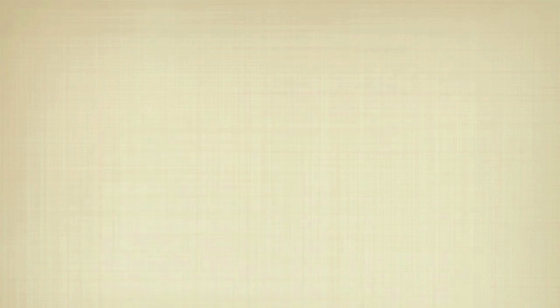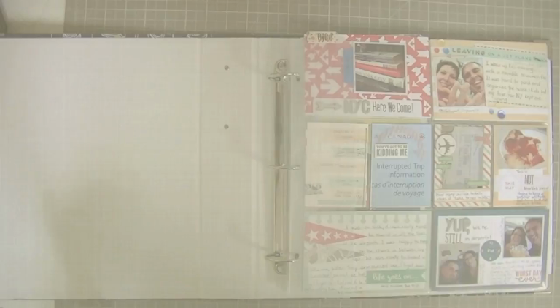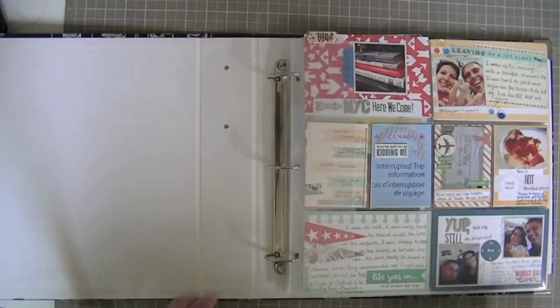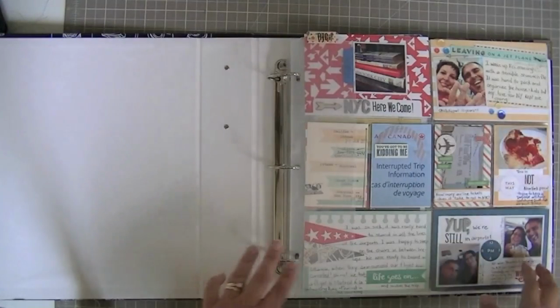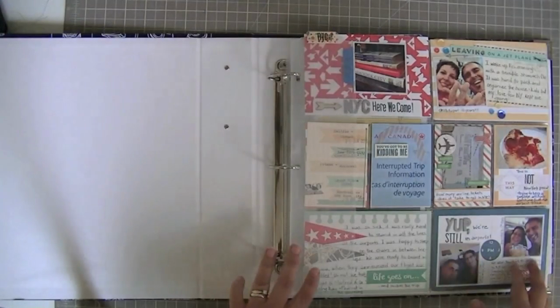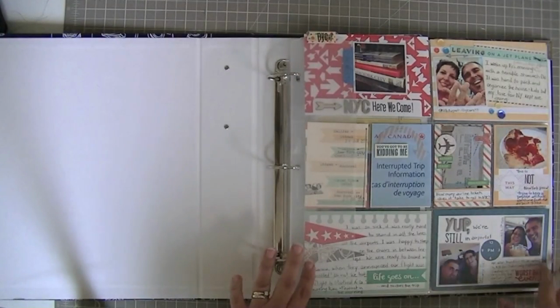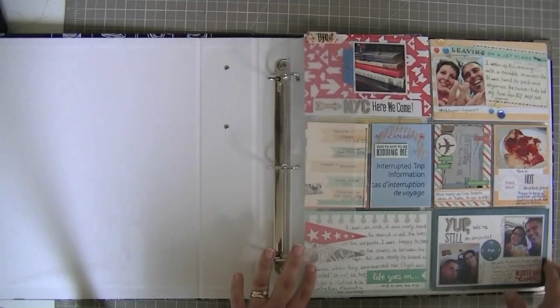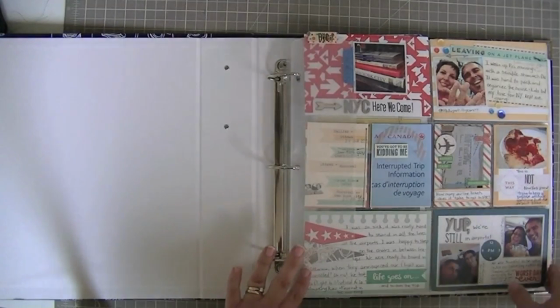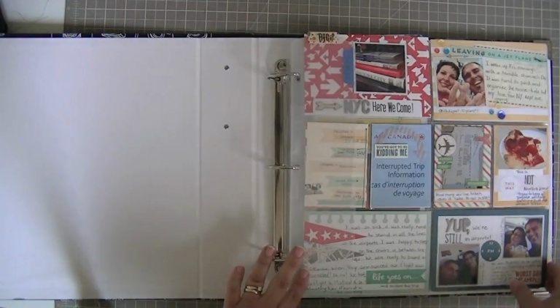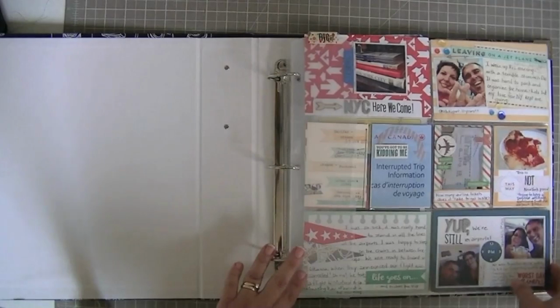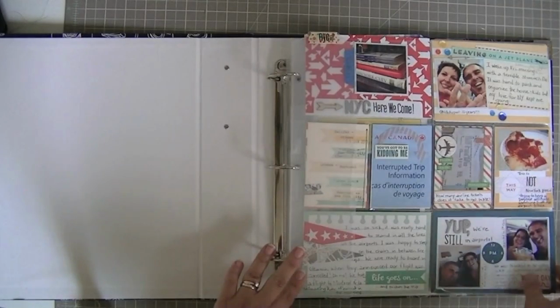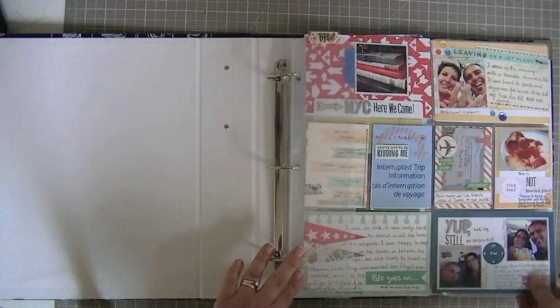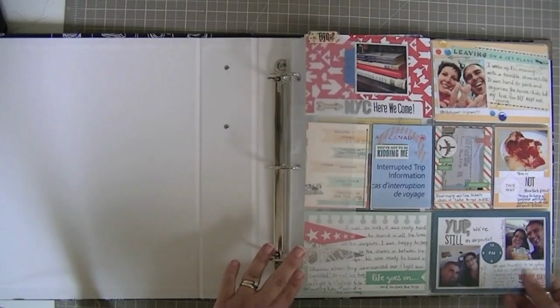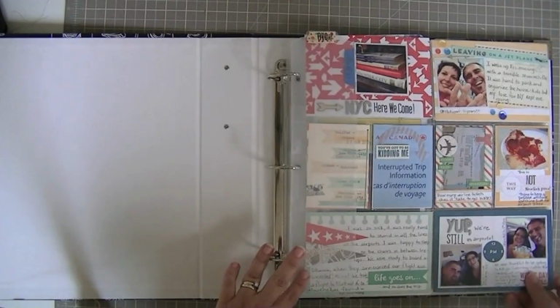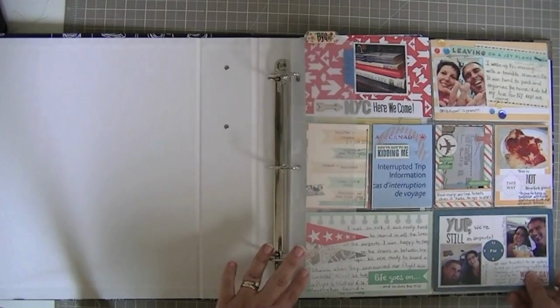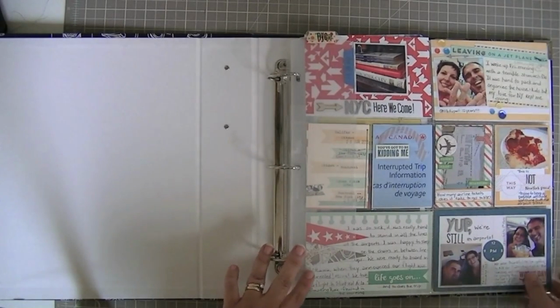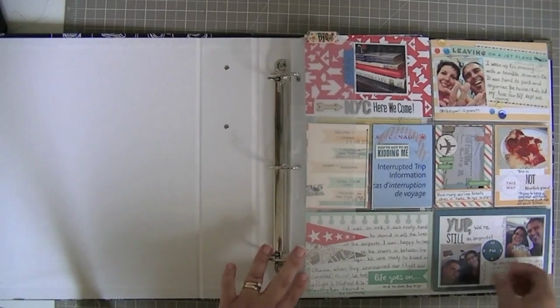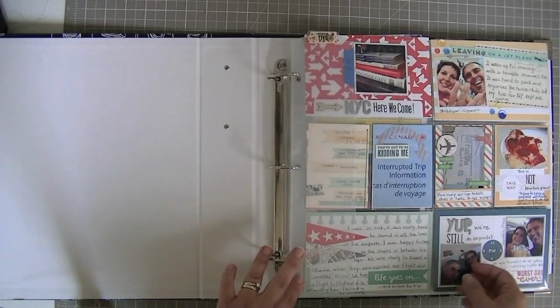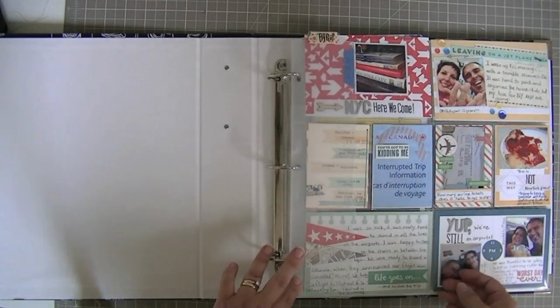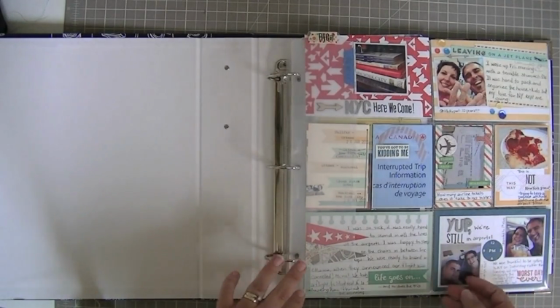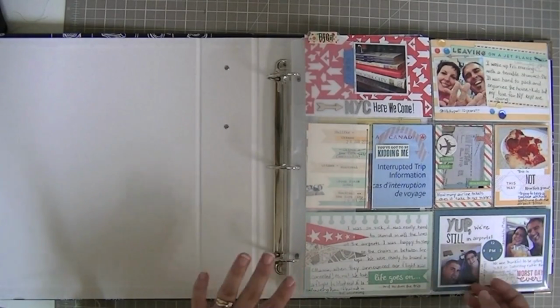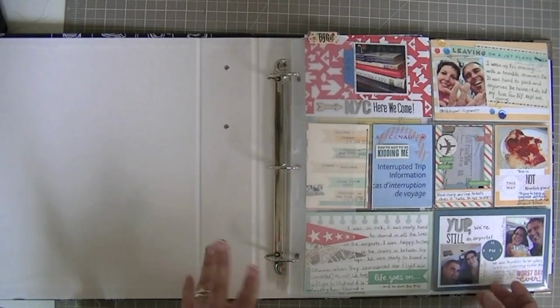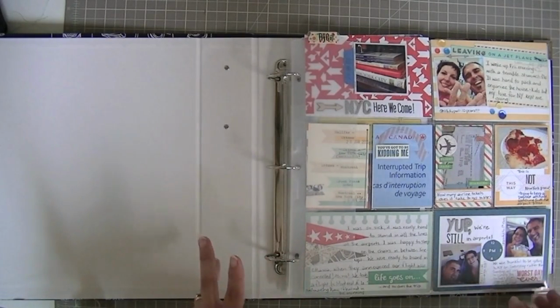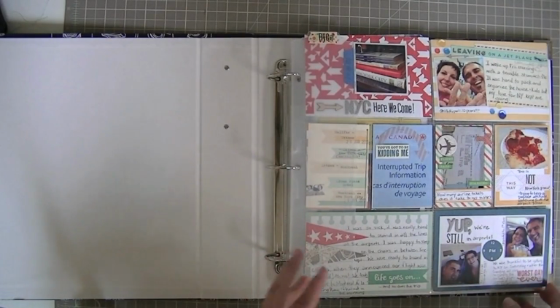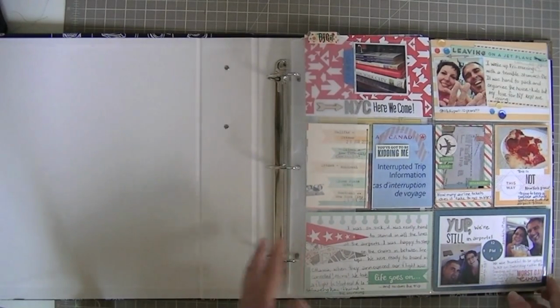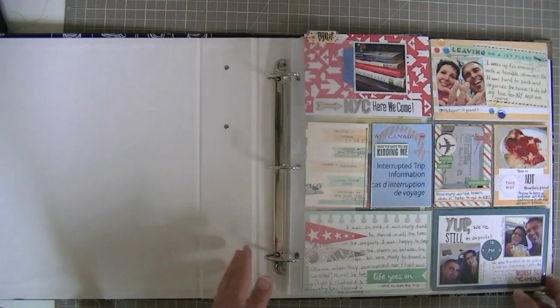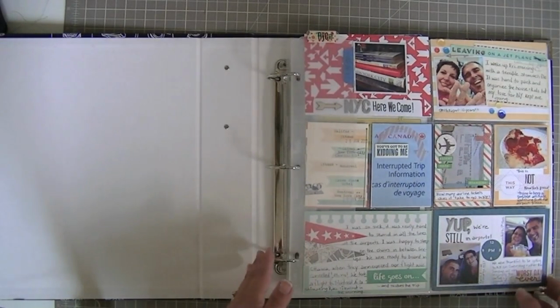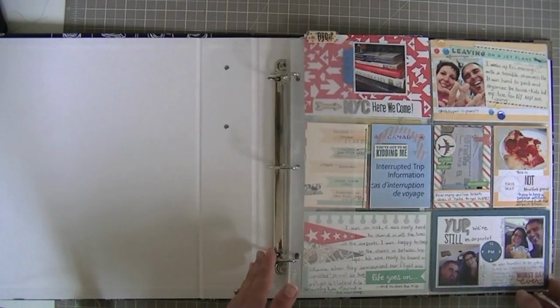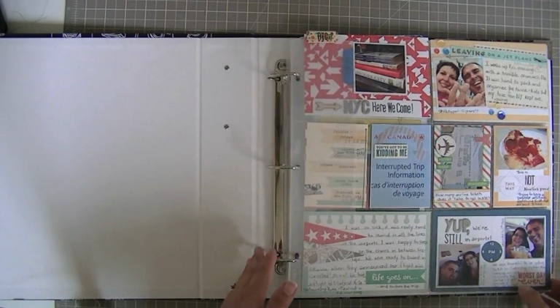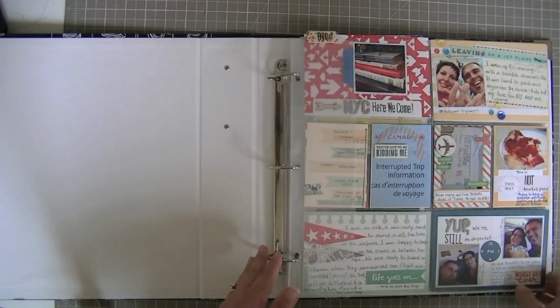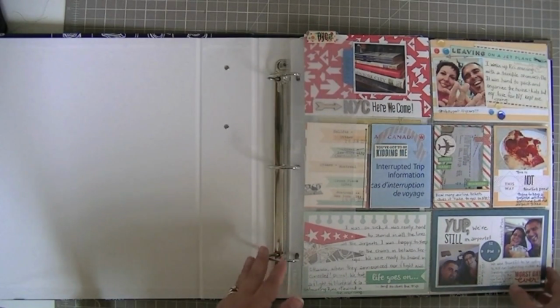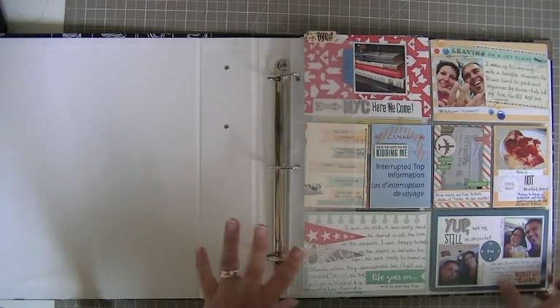Hi guys, Tracy here and I've finished my New York City Project Life. I'm going to share part 2 with you guys.